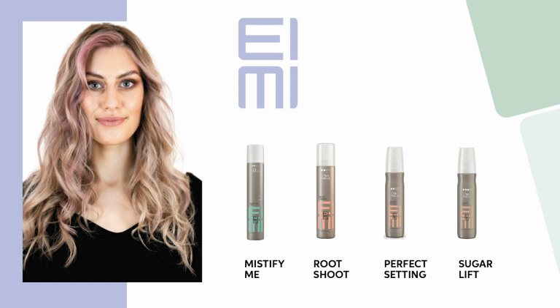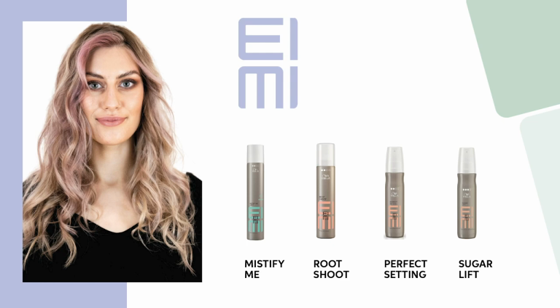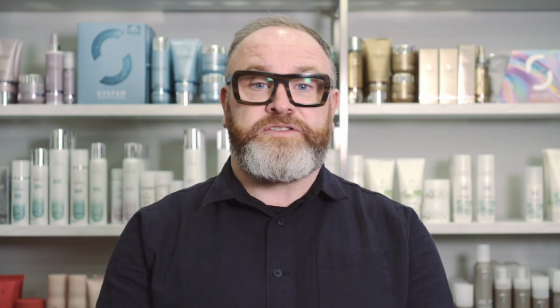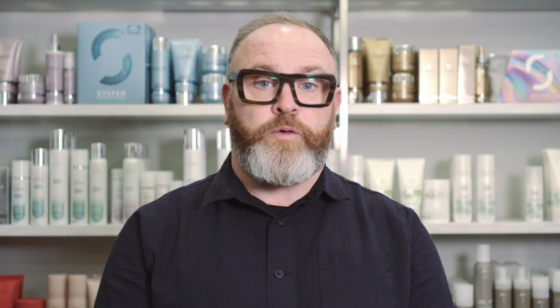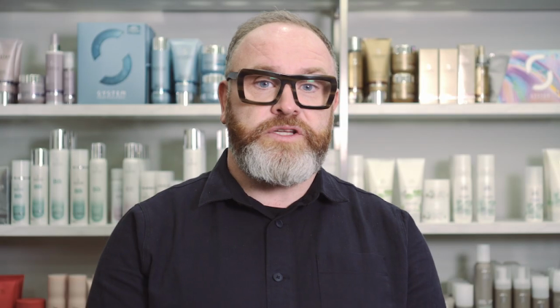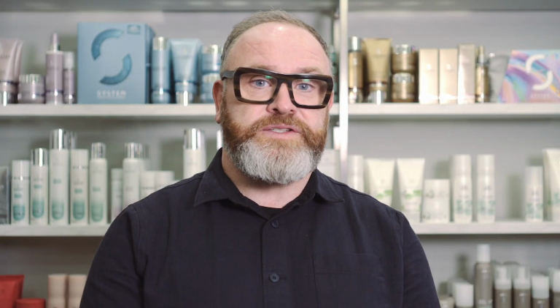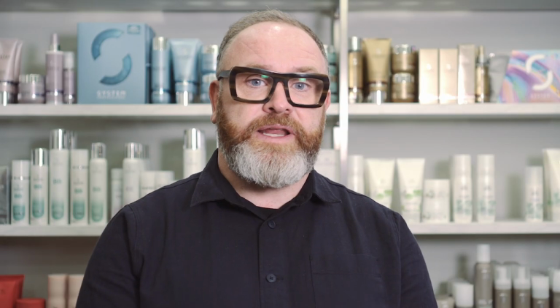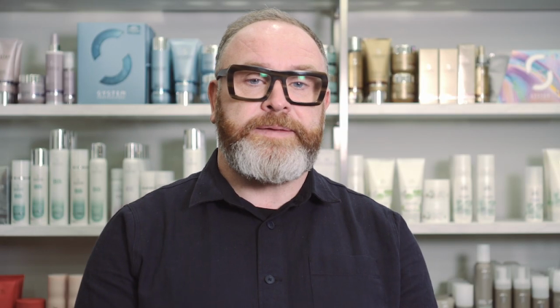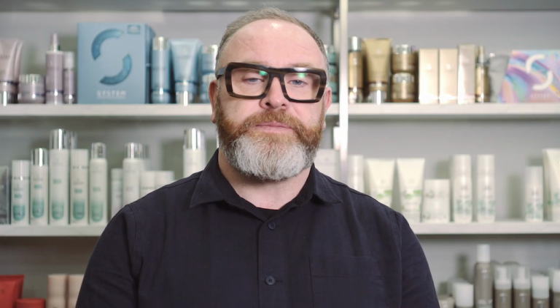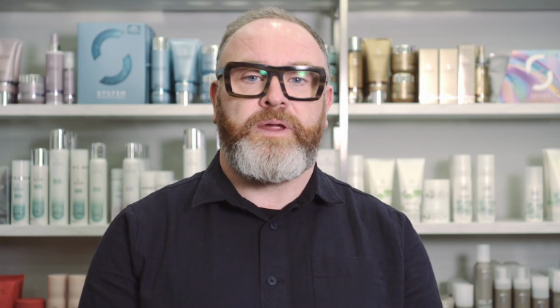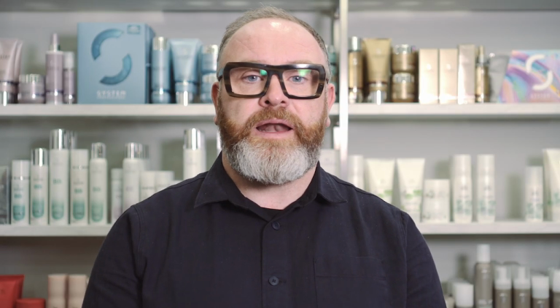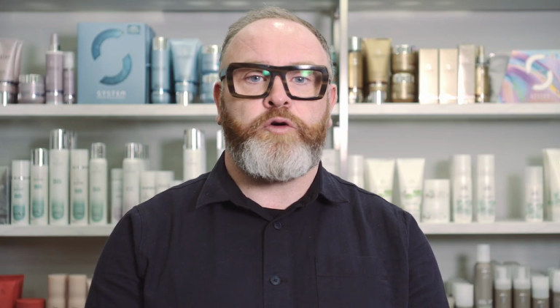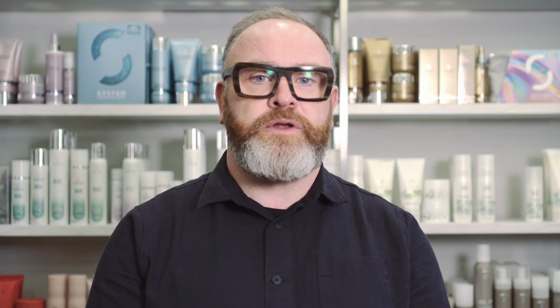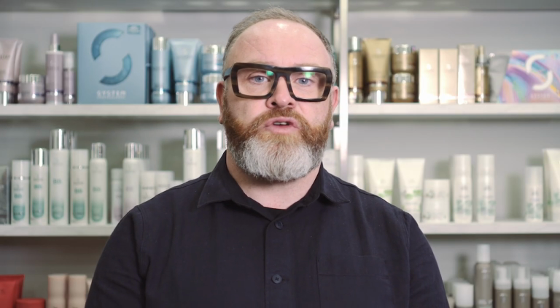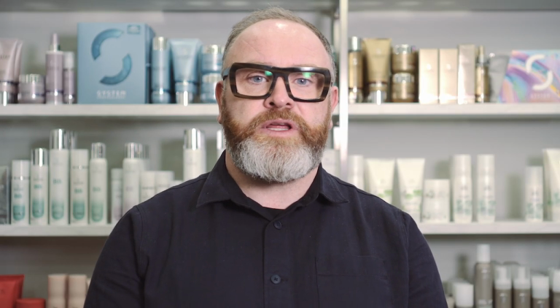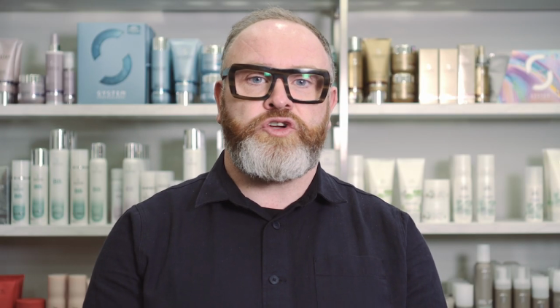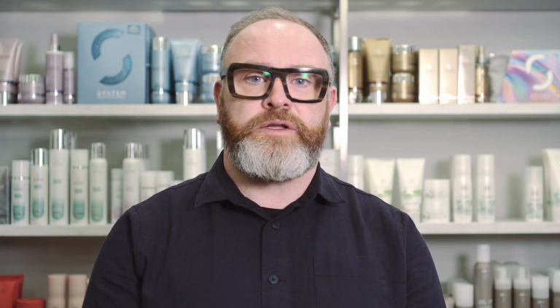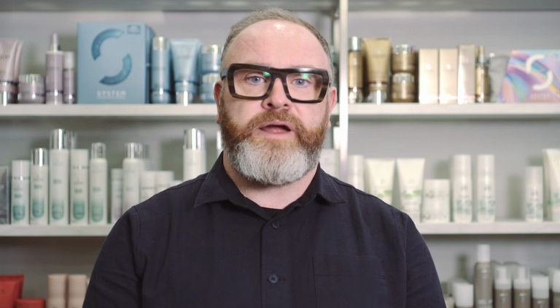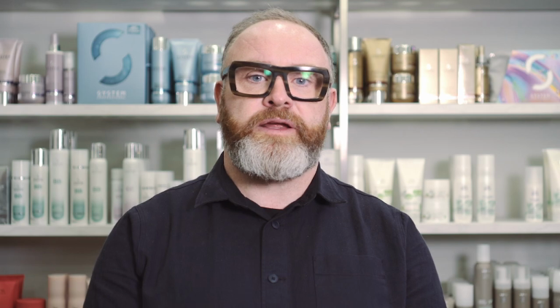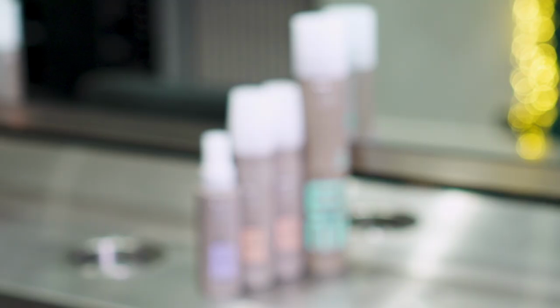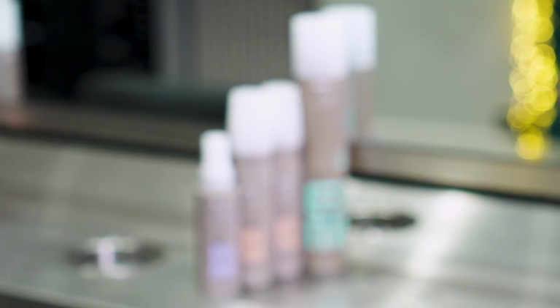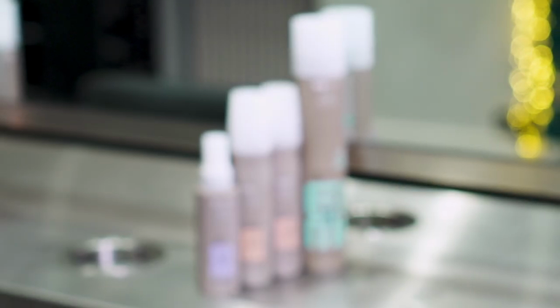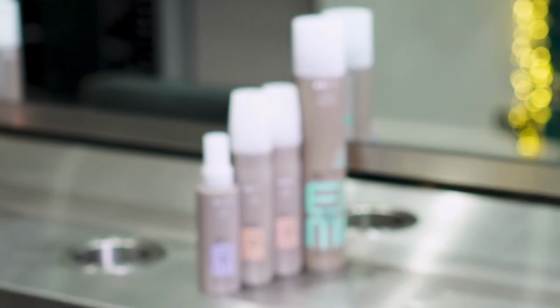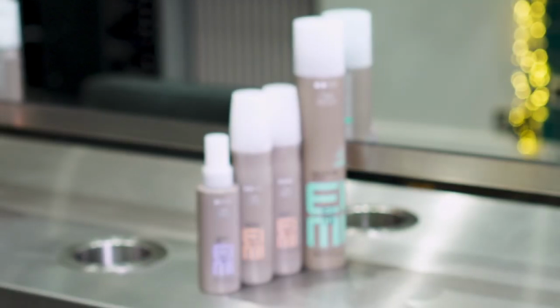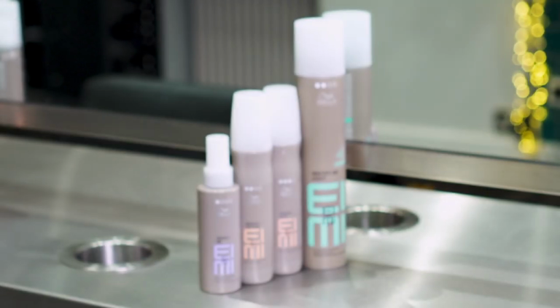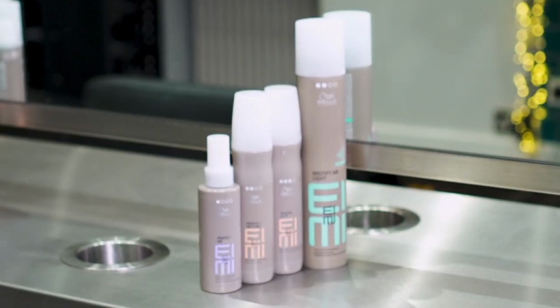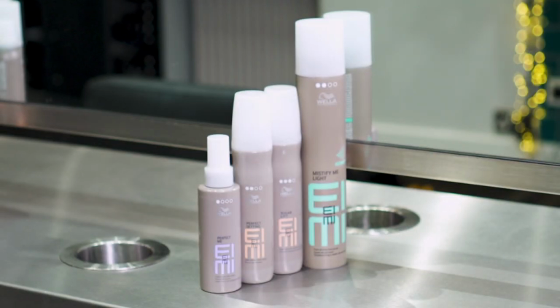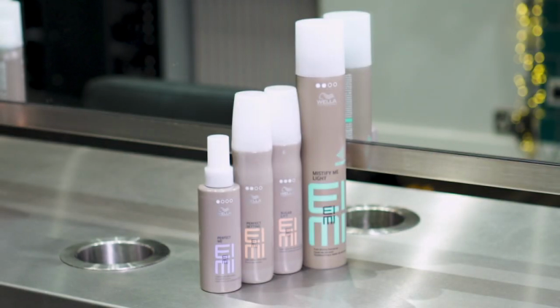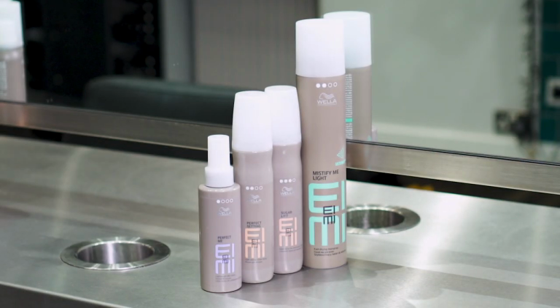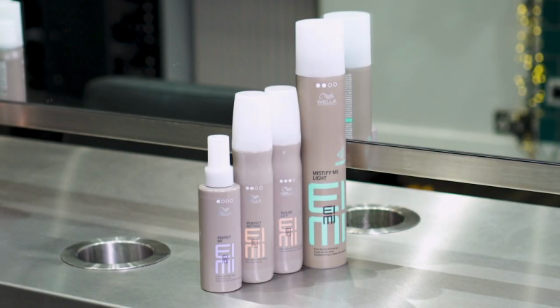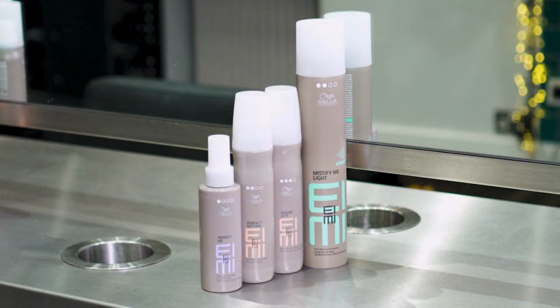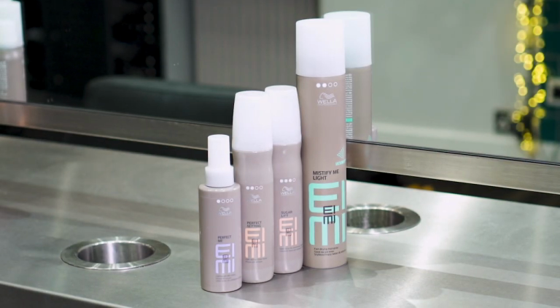Thanks for watching this today and I hope you really enjoyed learning about how versatile the entire i.me range is.